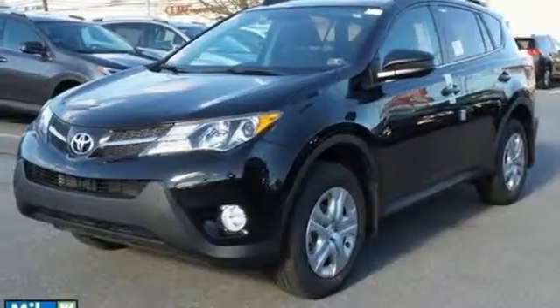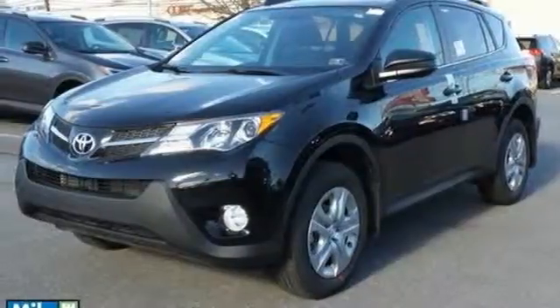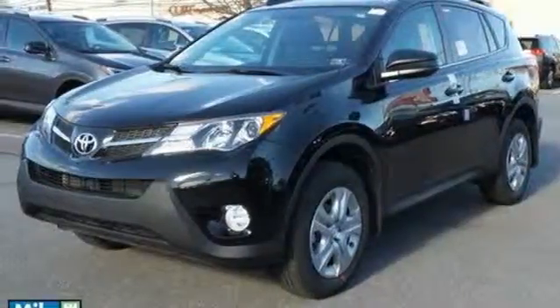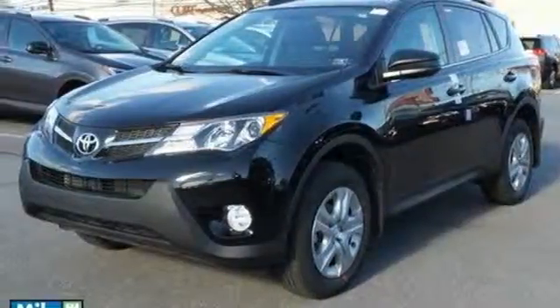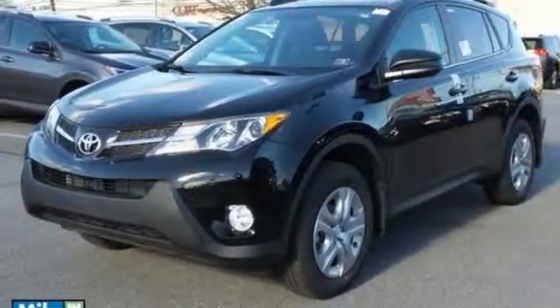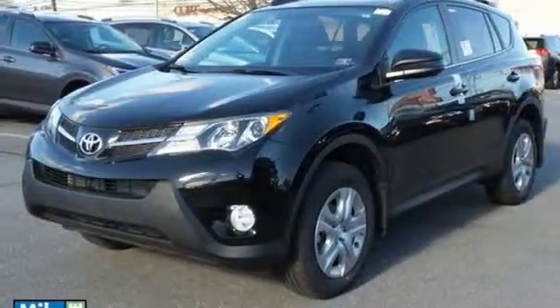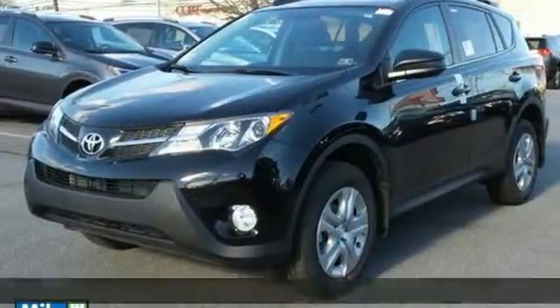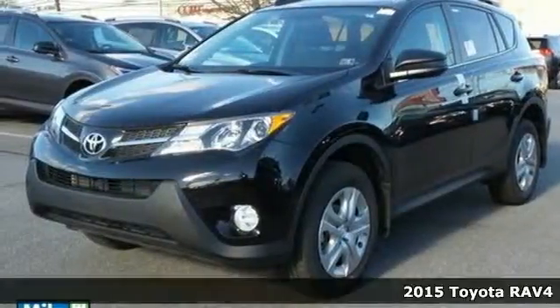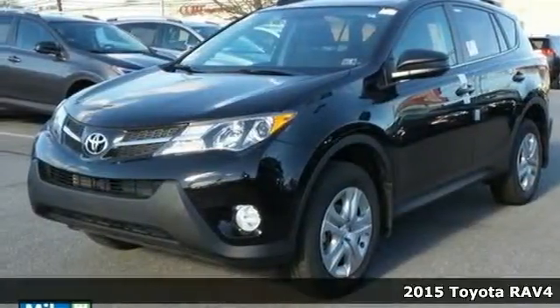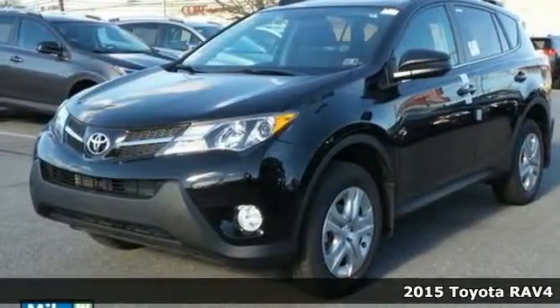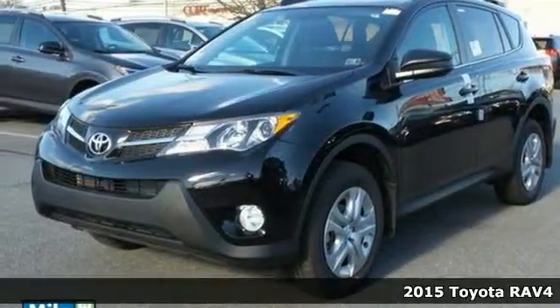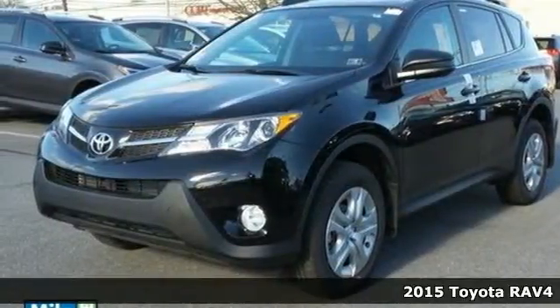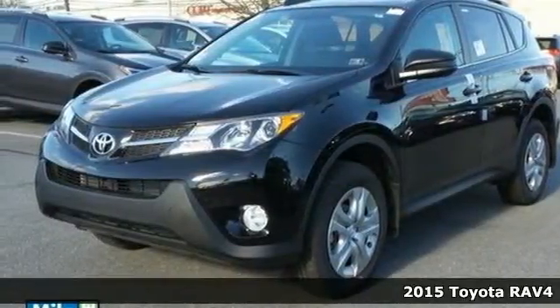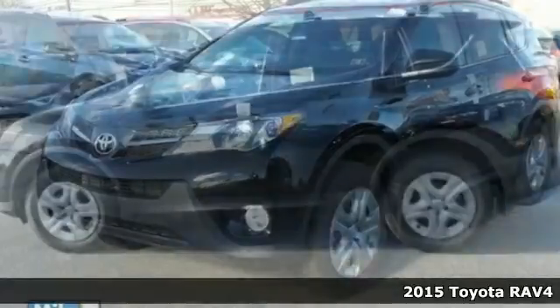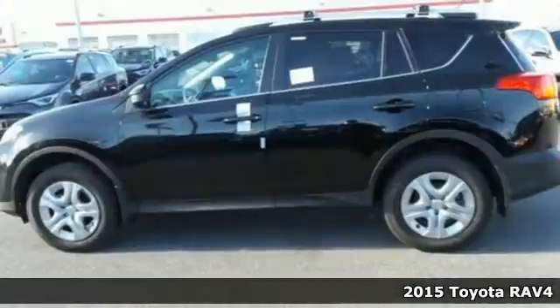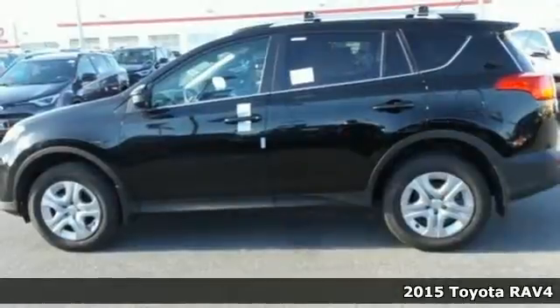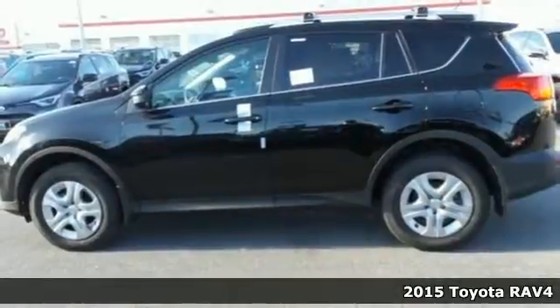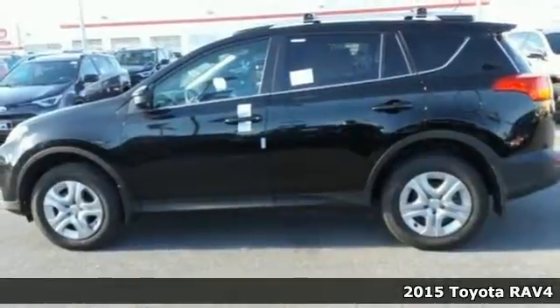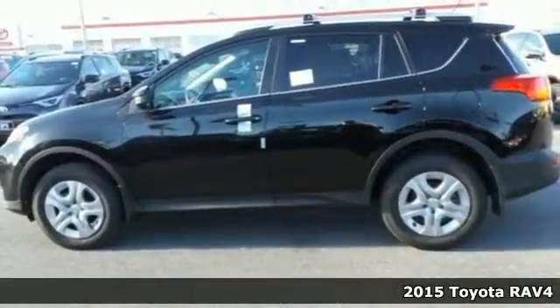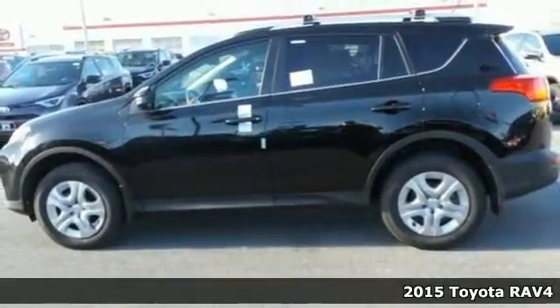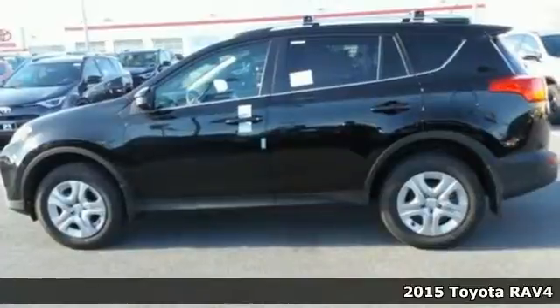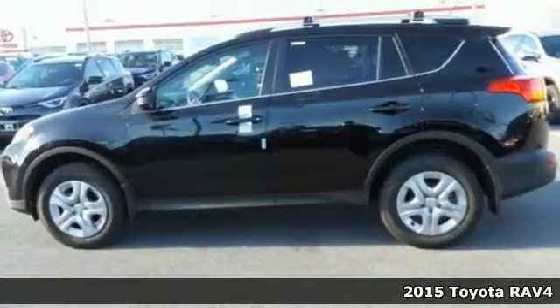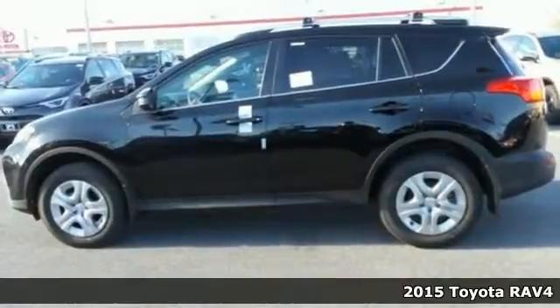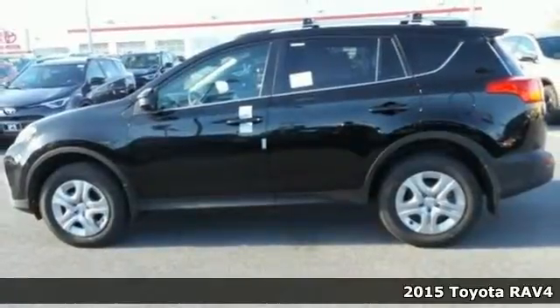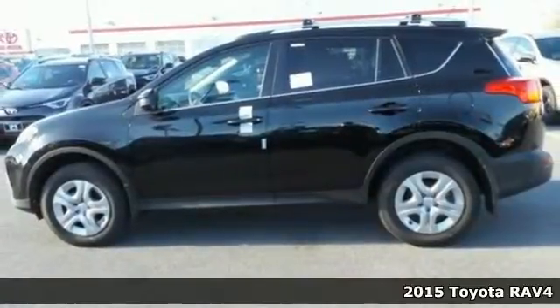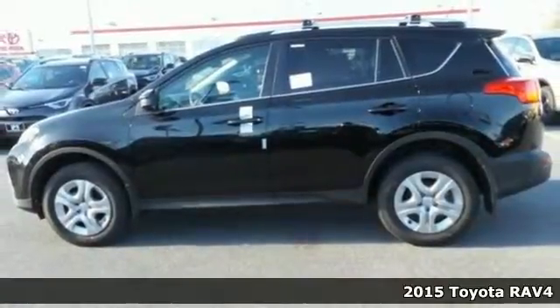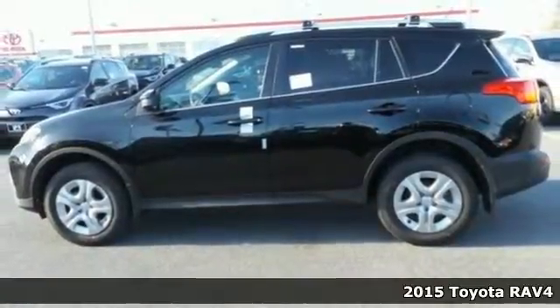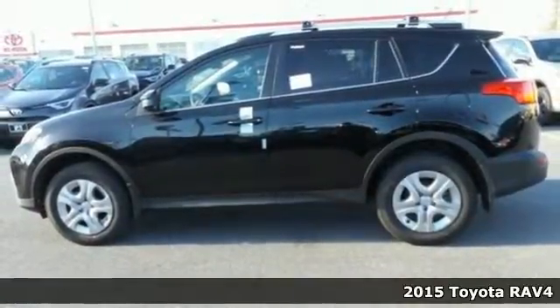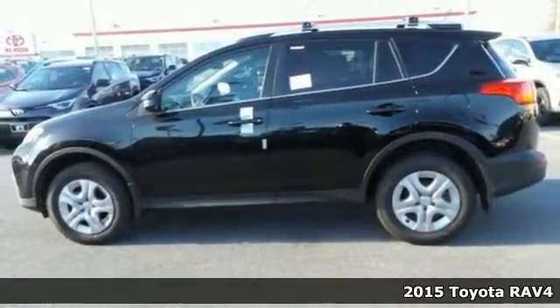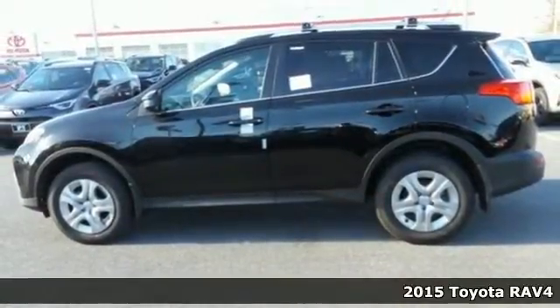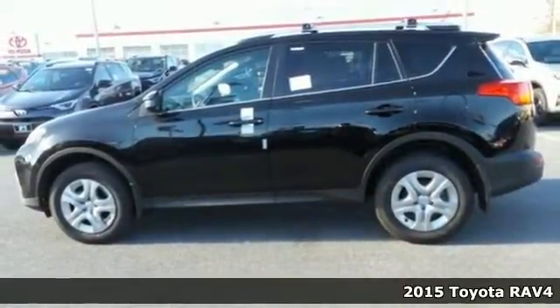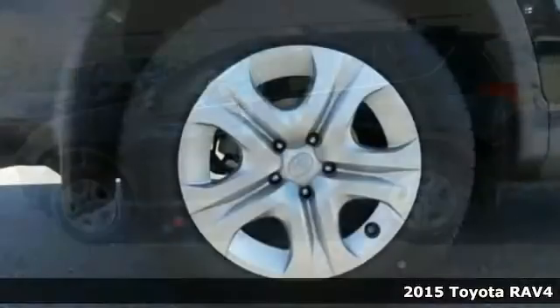Here's a 2015 Toyota RAV4. Feed your adventurous nature in this stylish and smart SUV.